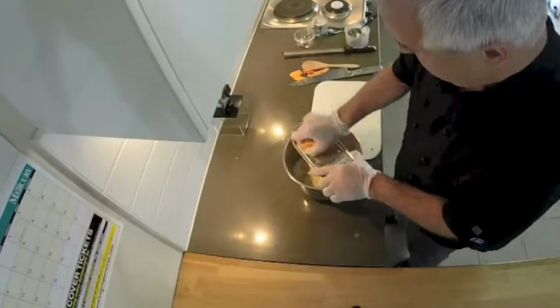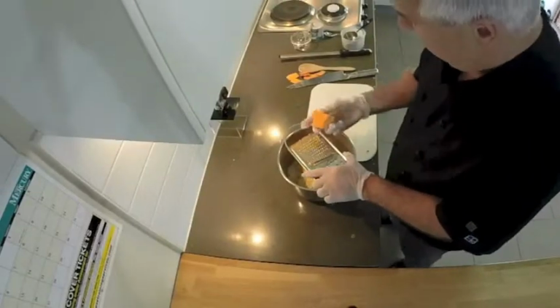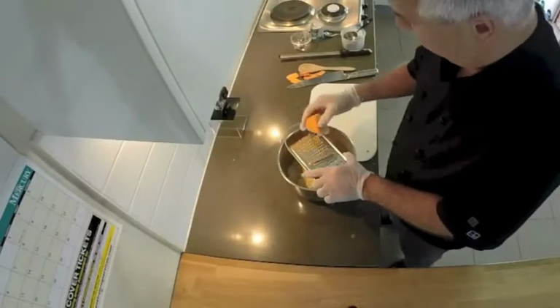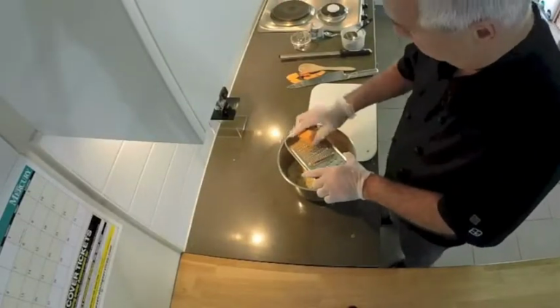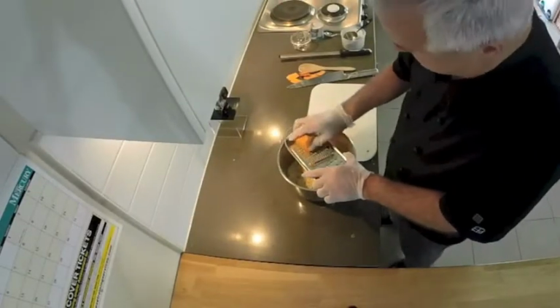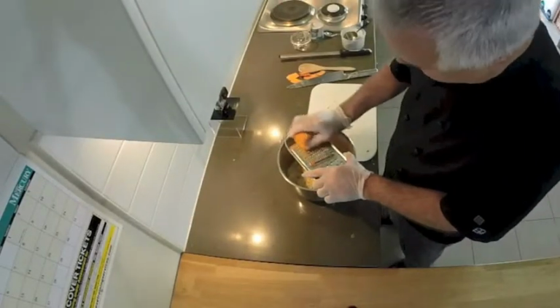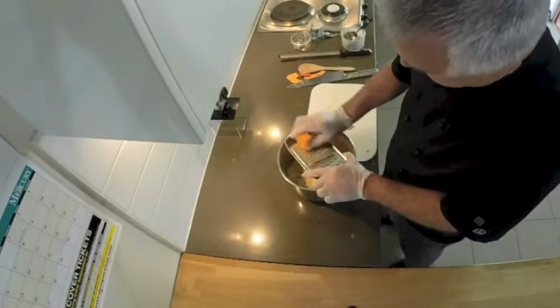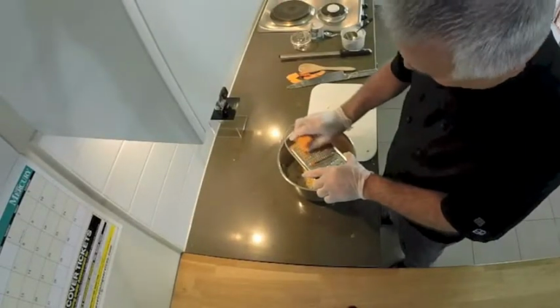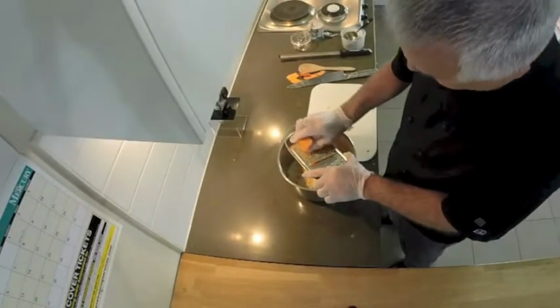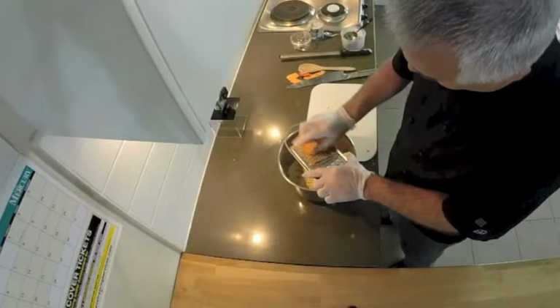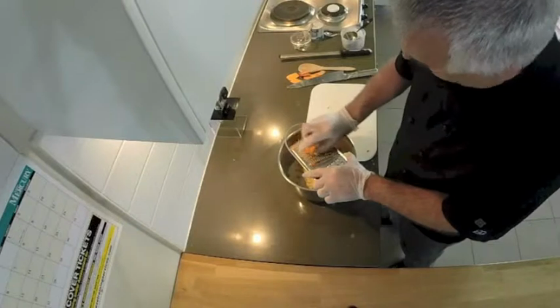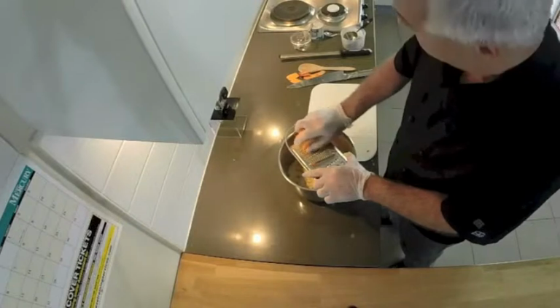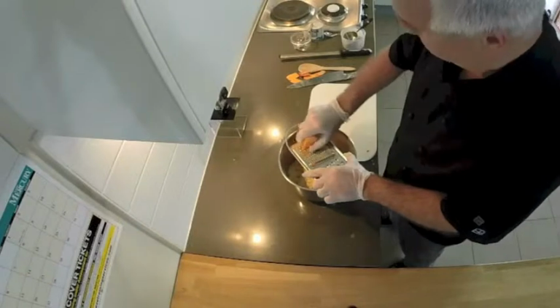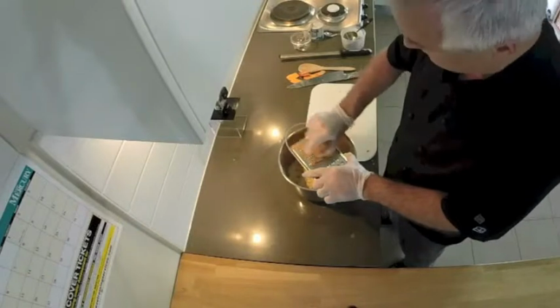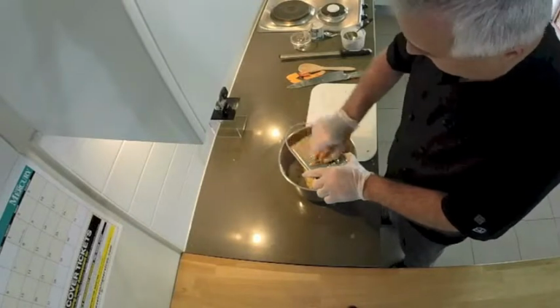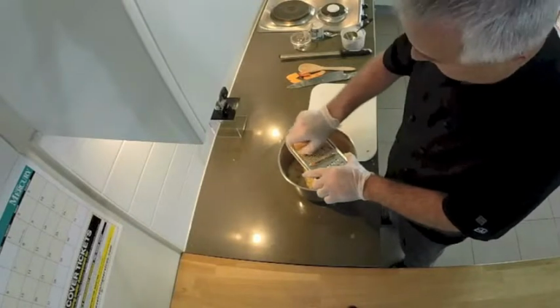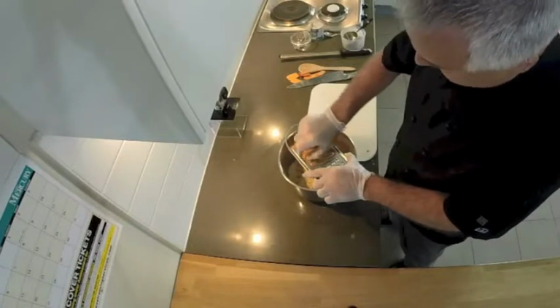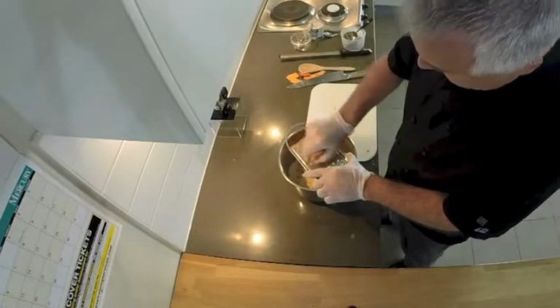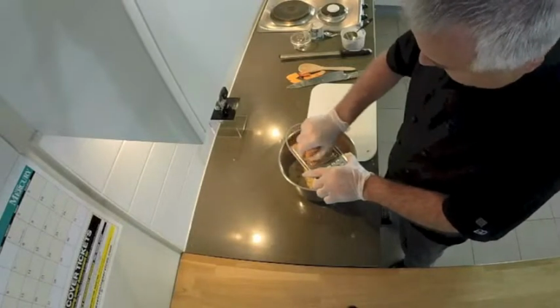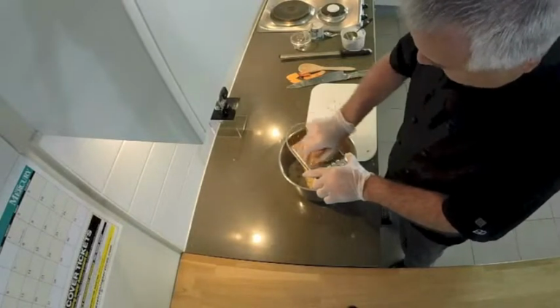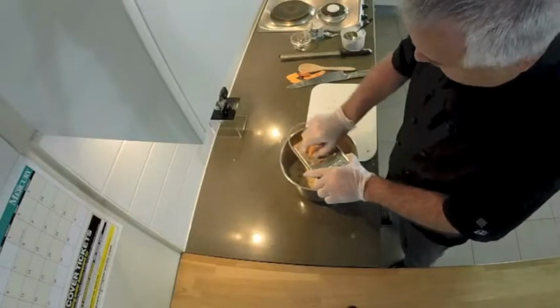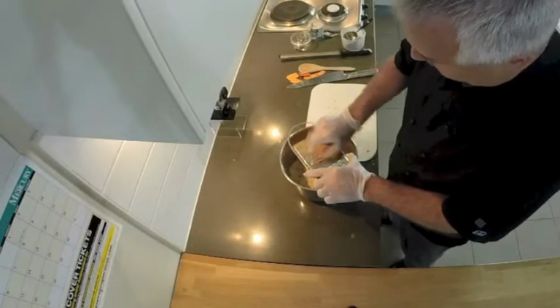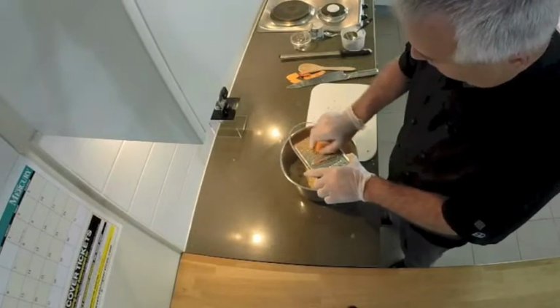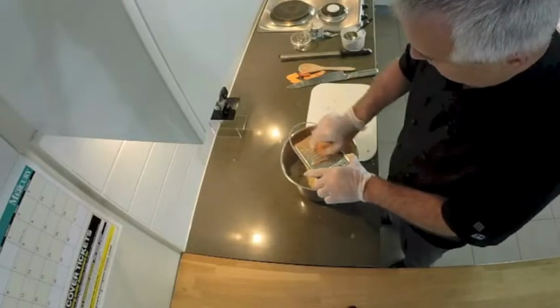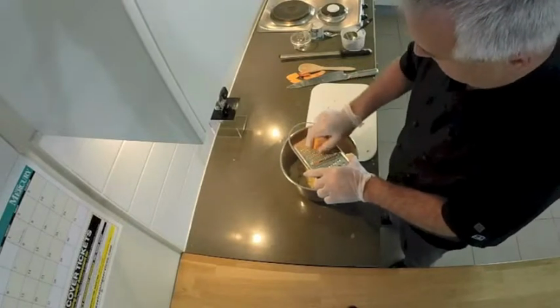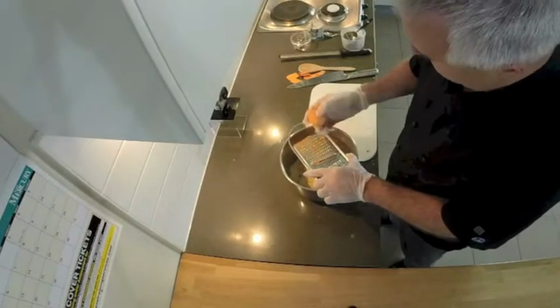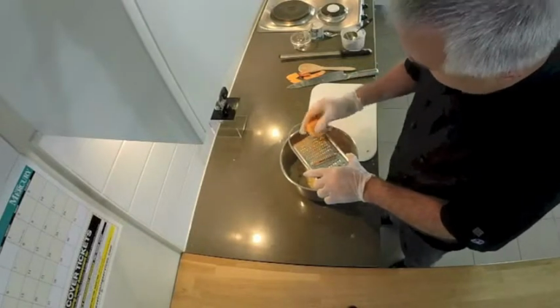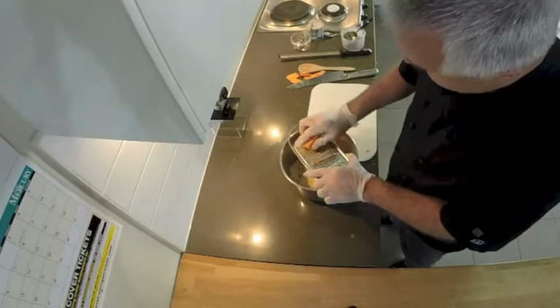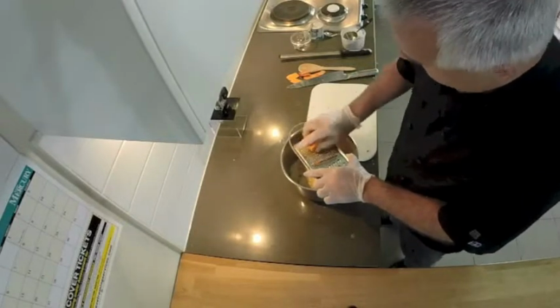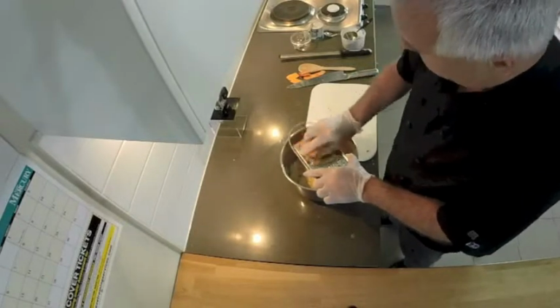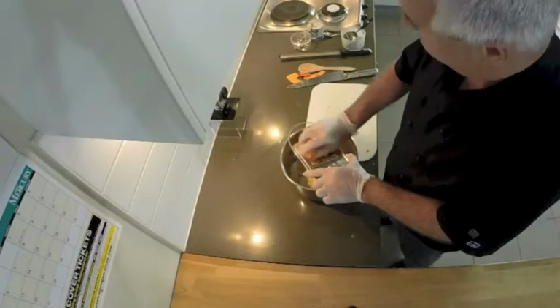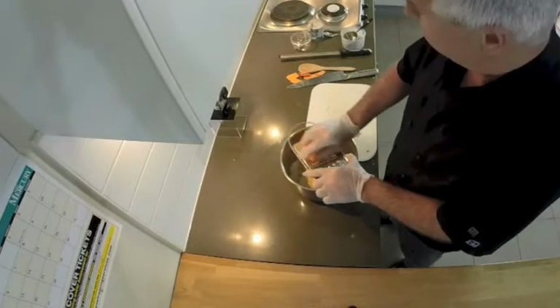Later on we're going to take this damper and put a guacamole inside it, barbecue some prawns, and serve them up with it.